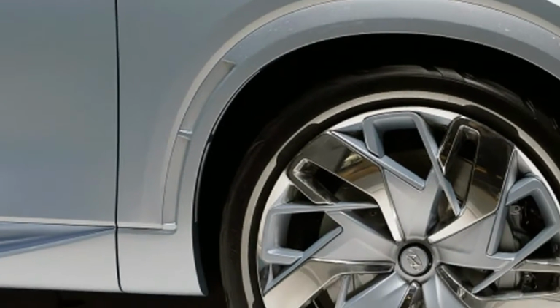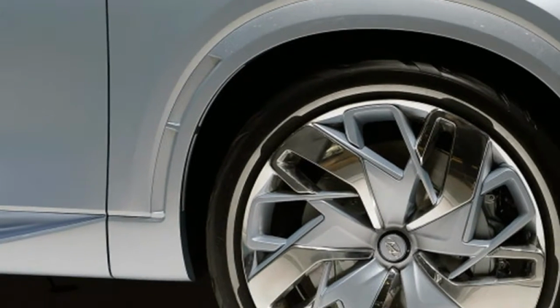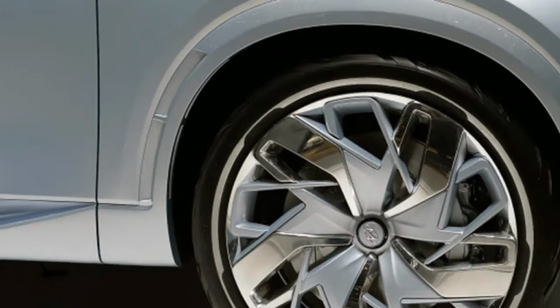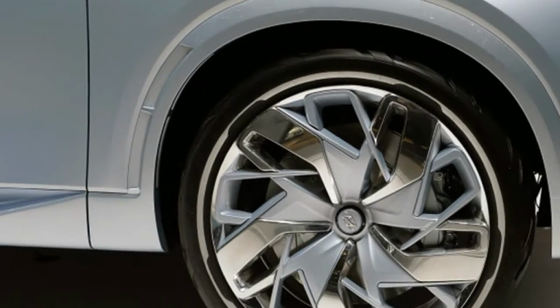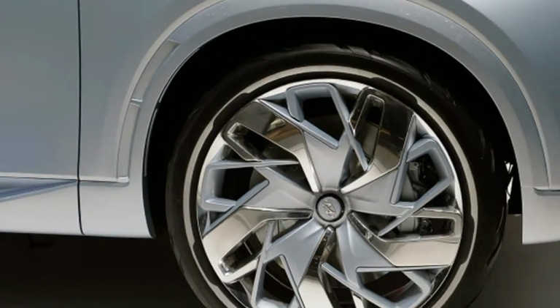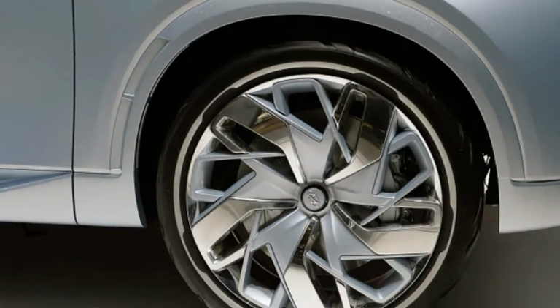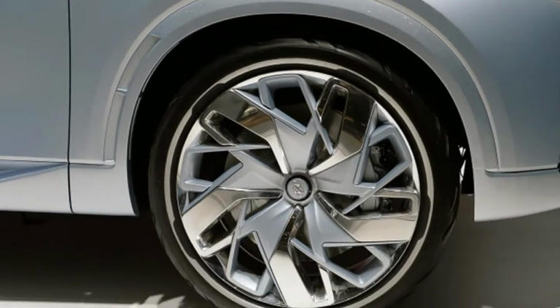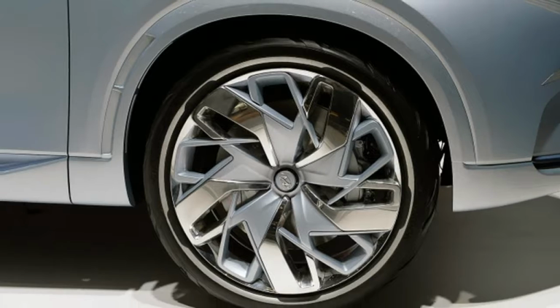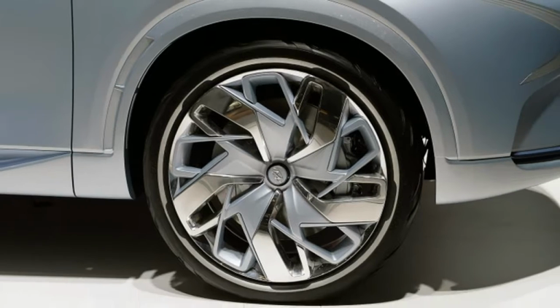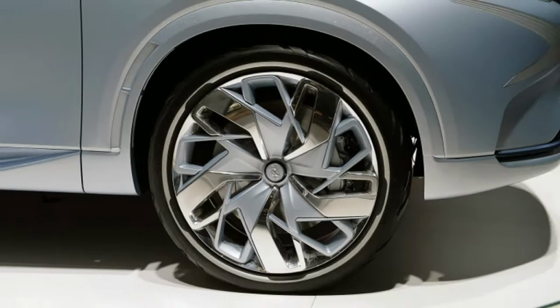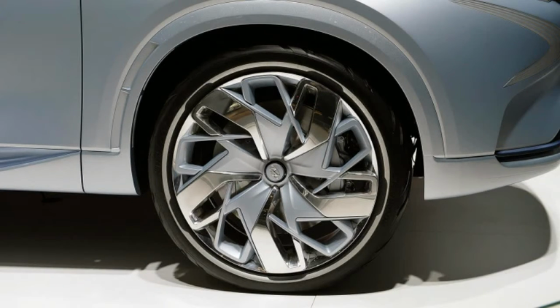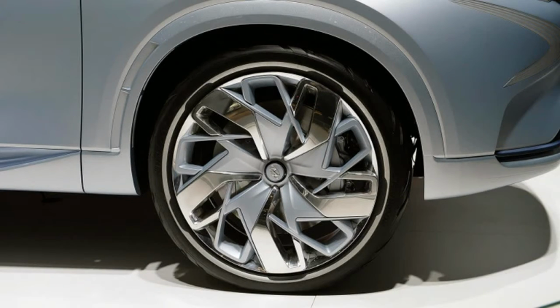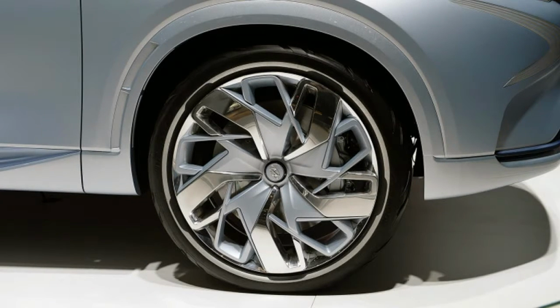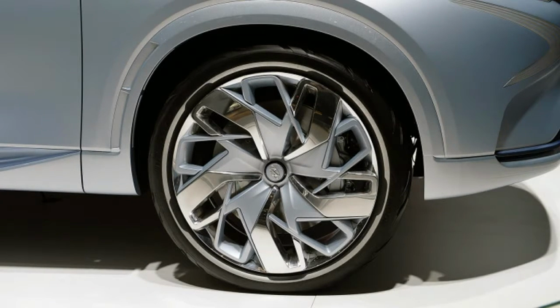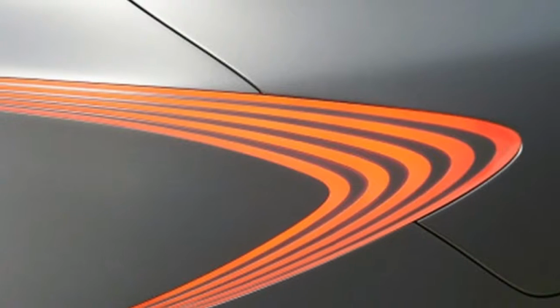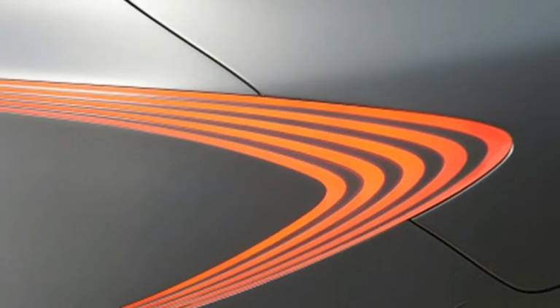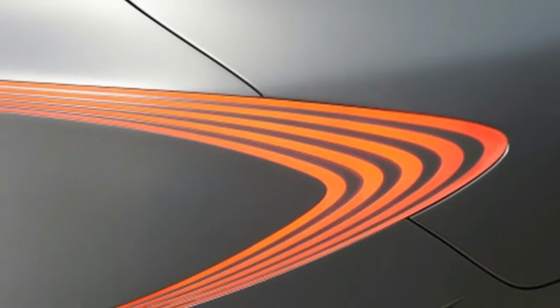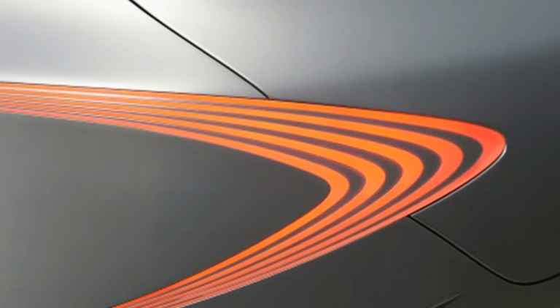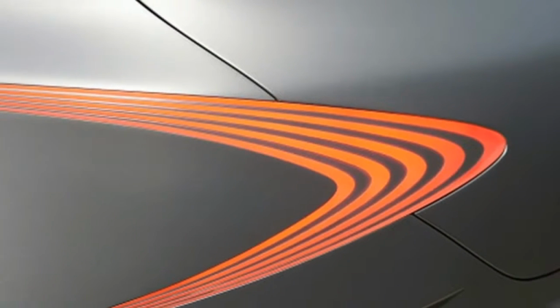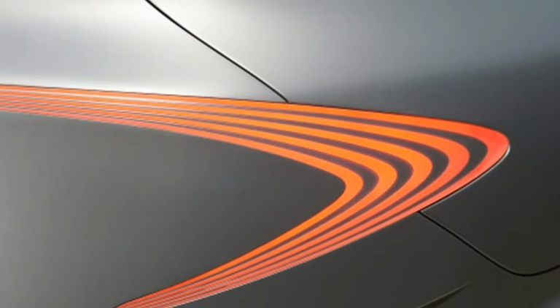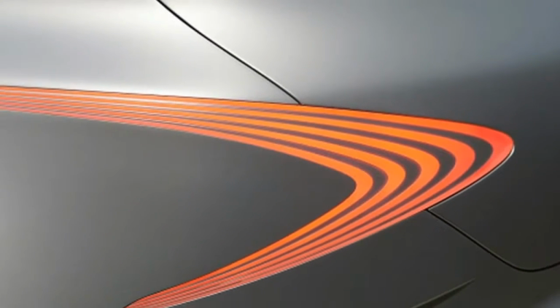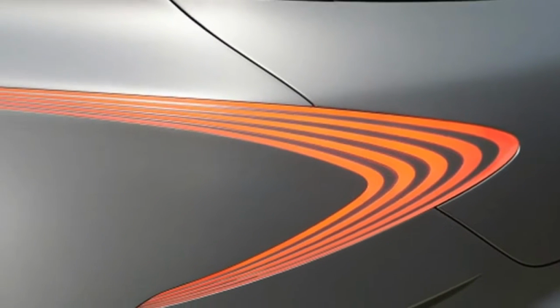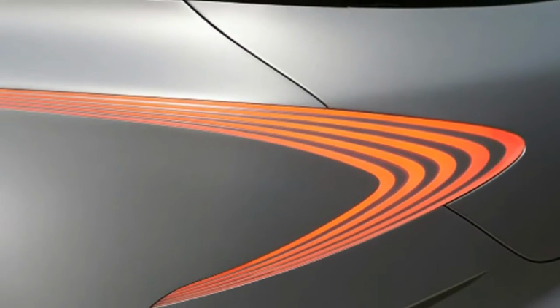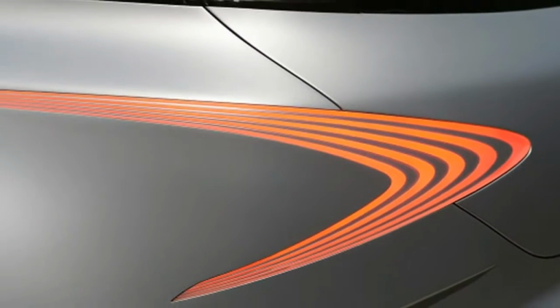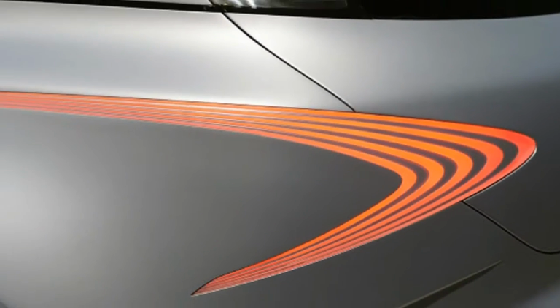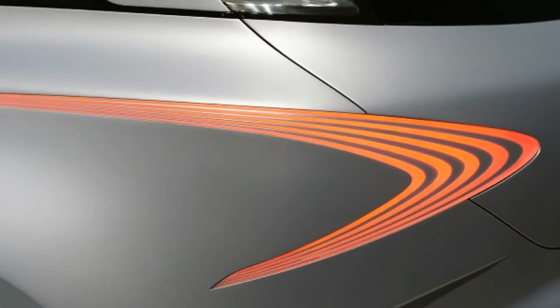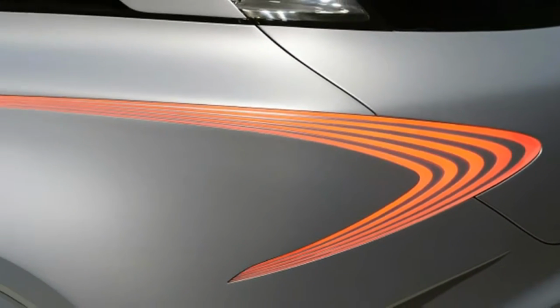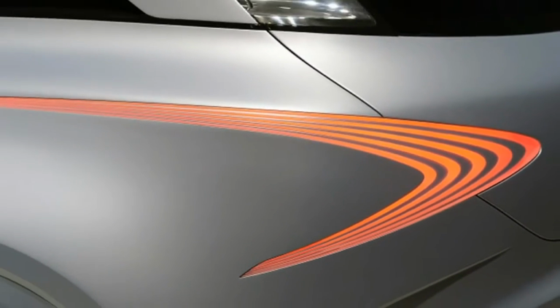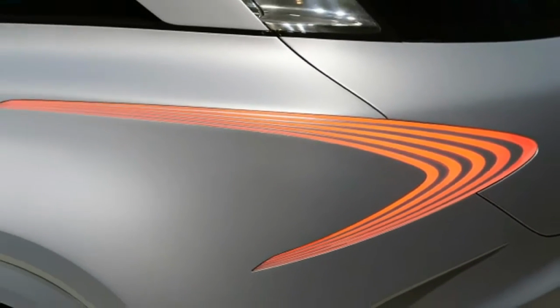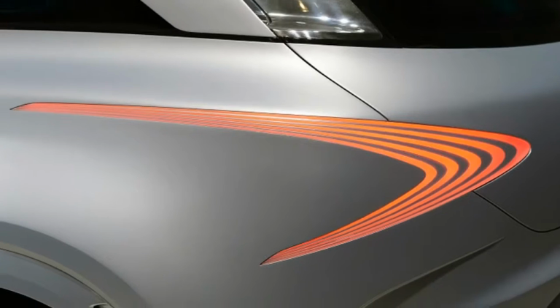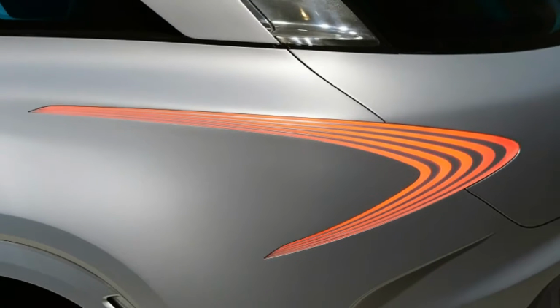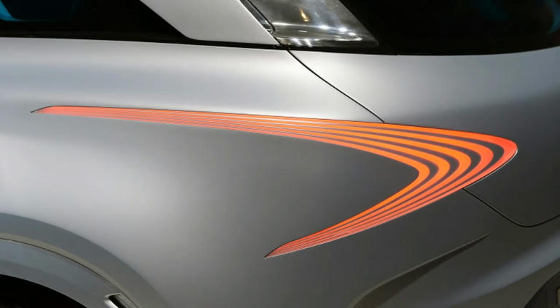Hyundai expects to launch the production SUV inspired by the Faye fuel cell concept in early 2018.